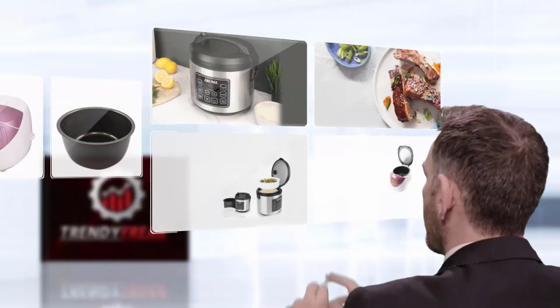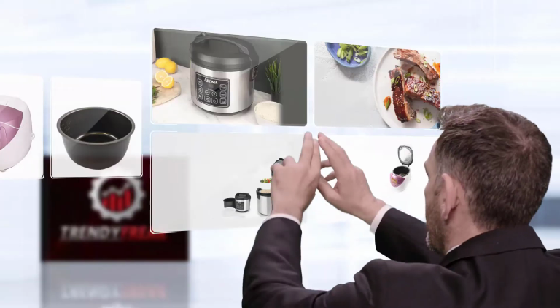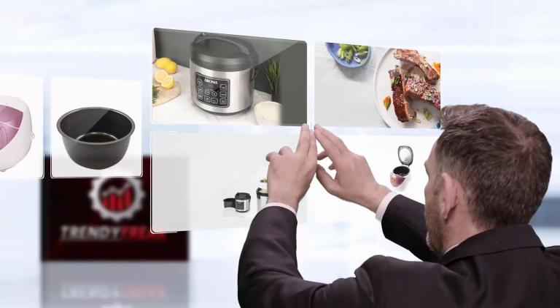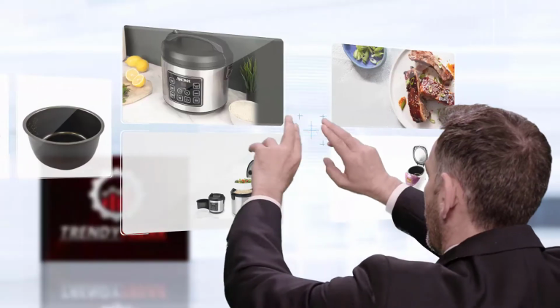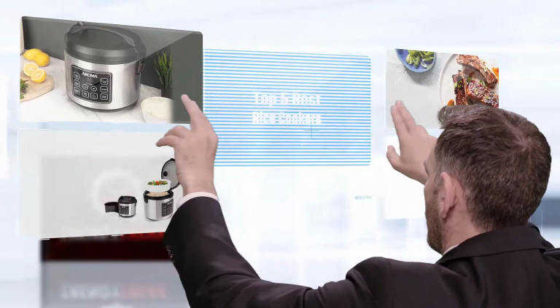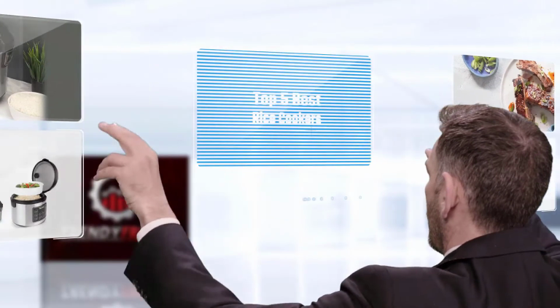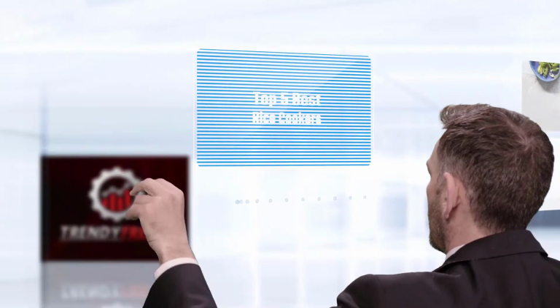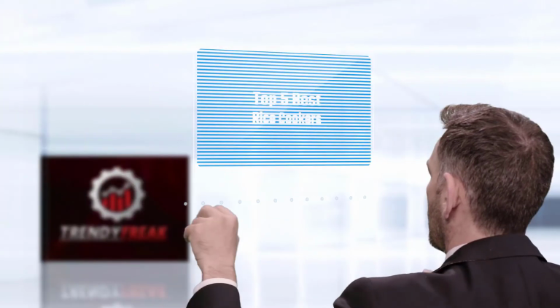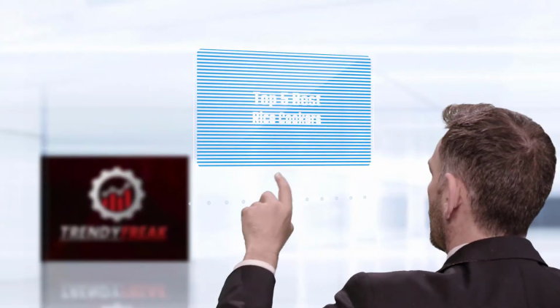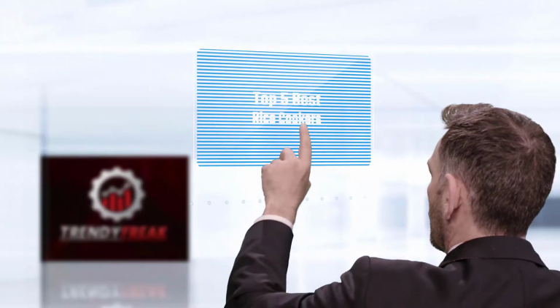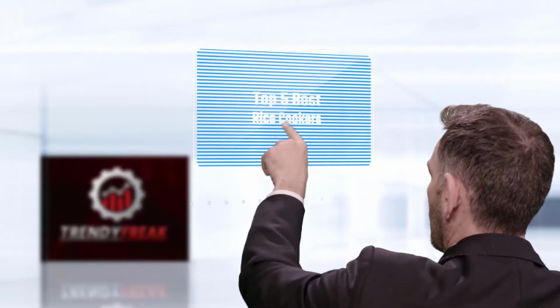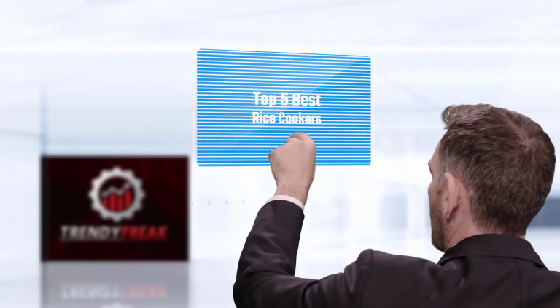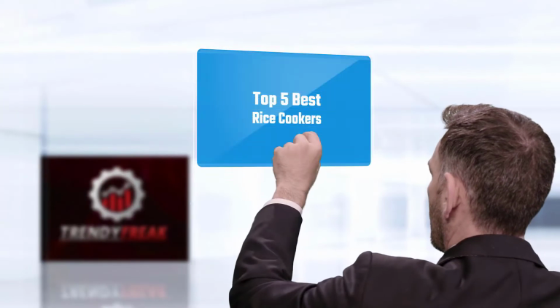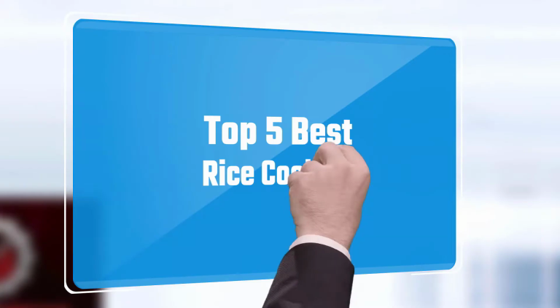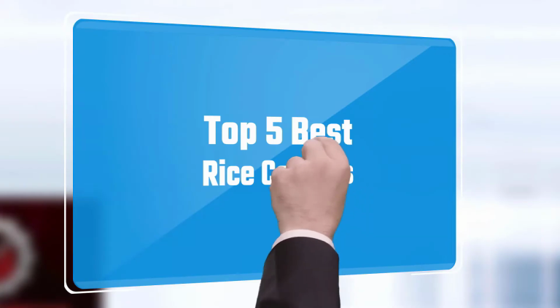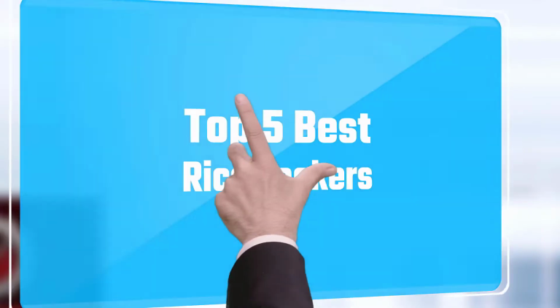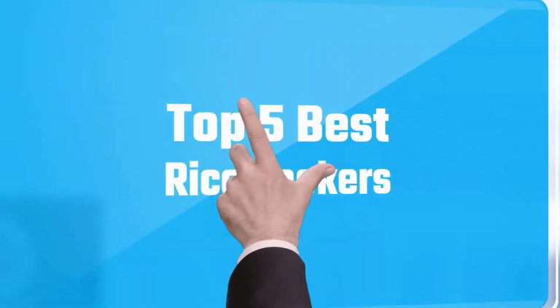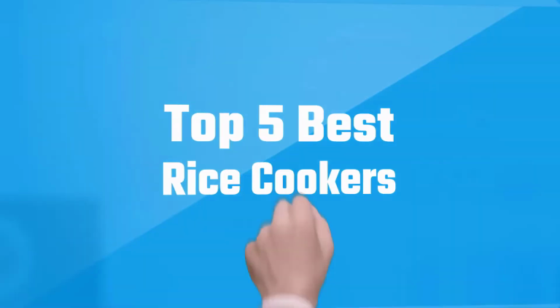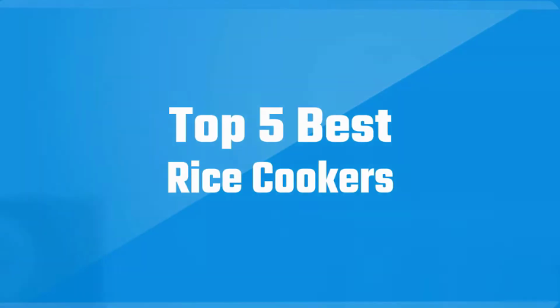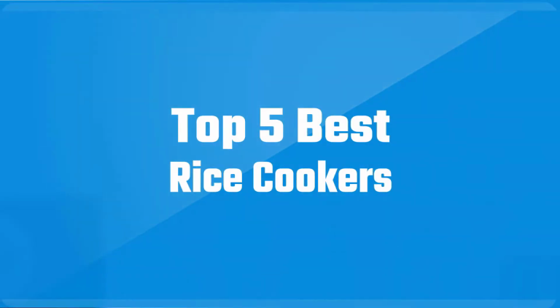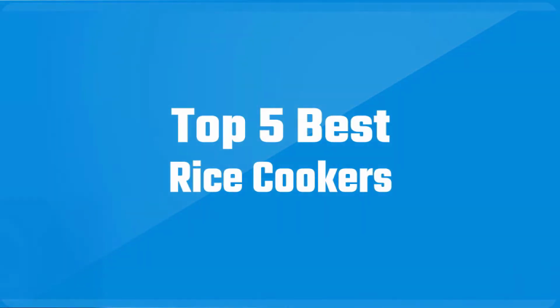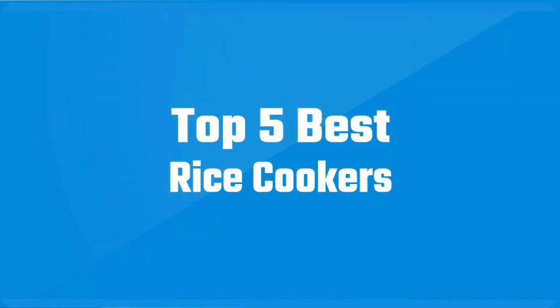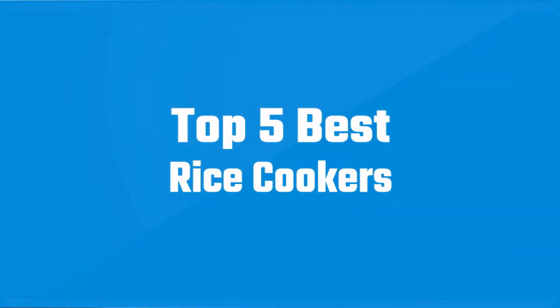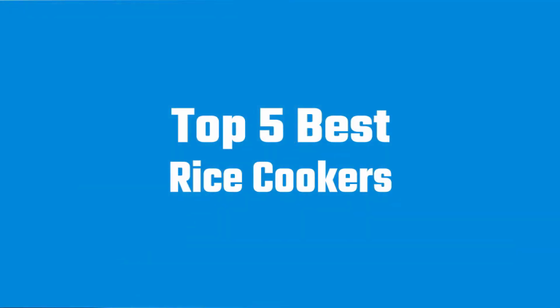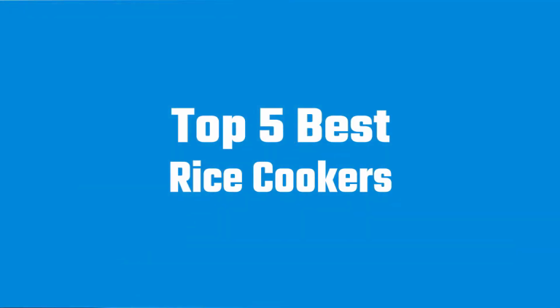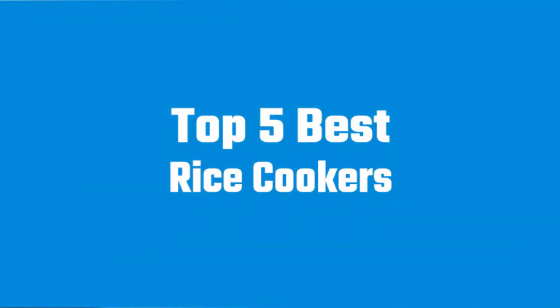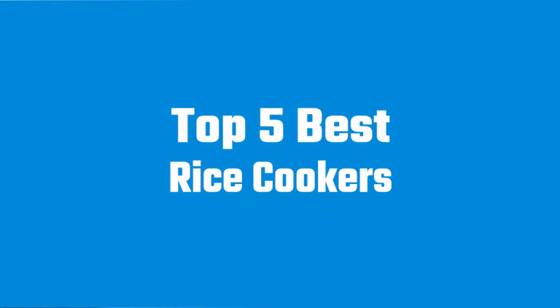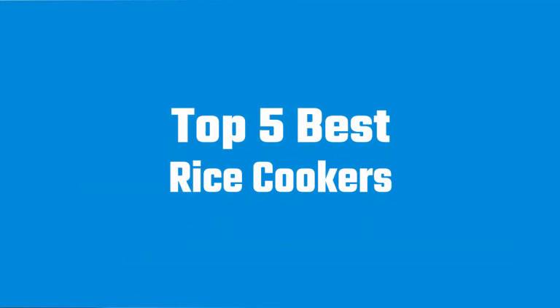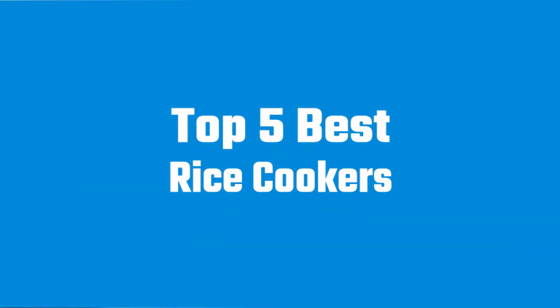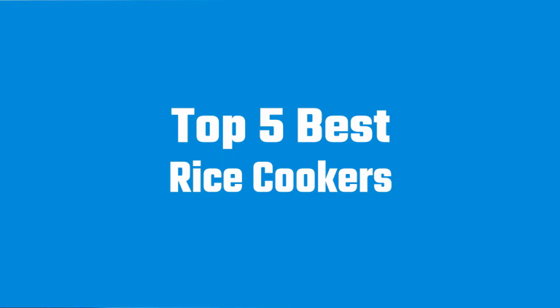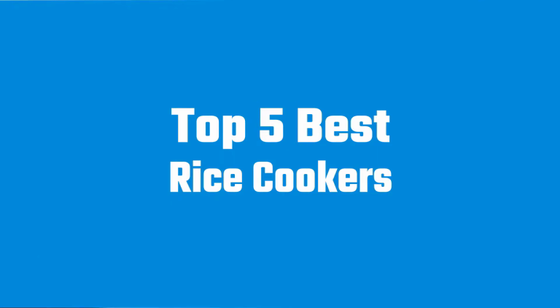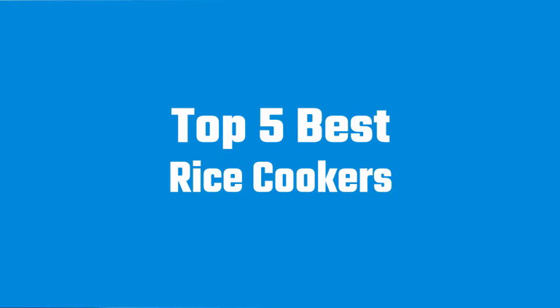Here we present the 5 best rice cookers. Let's get started with the list.